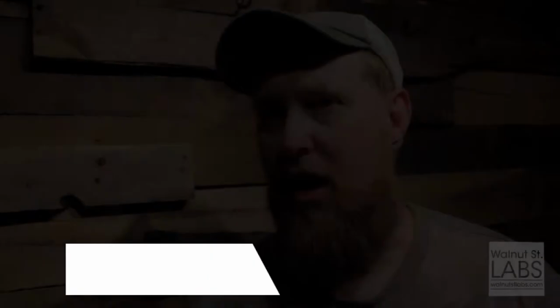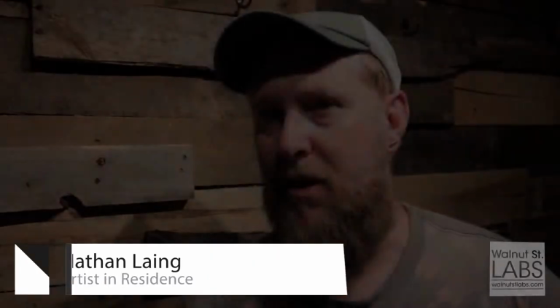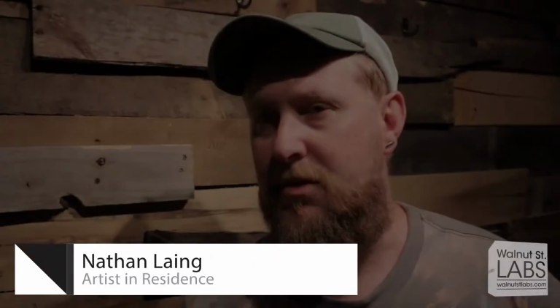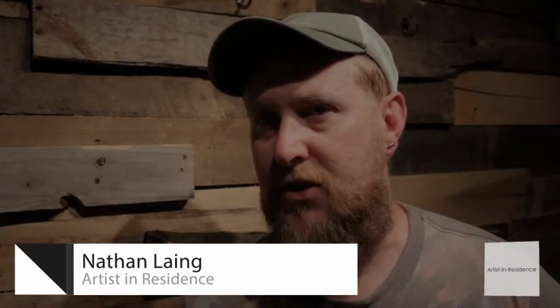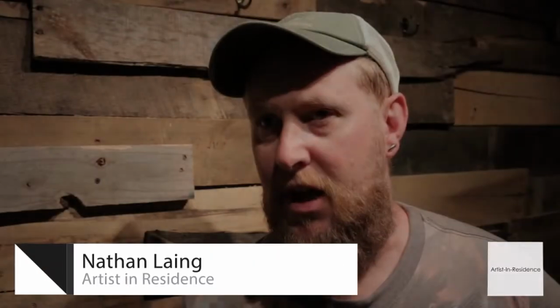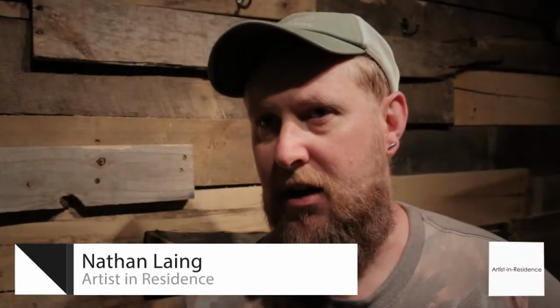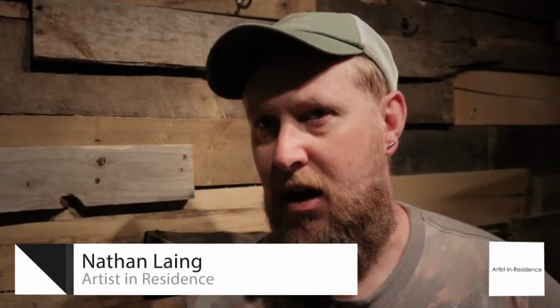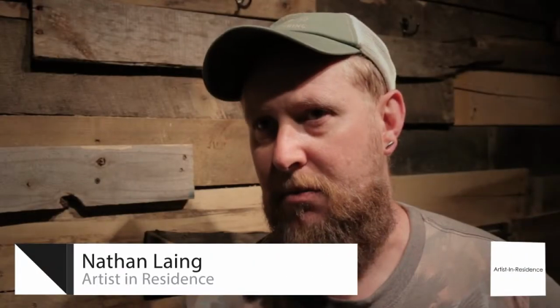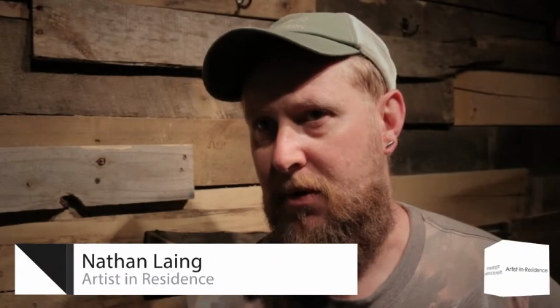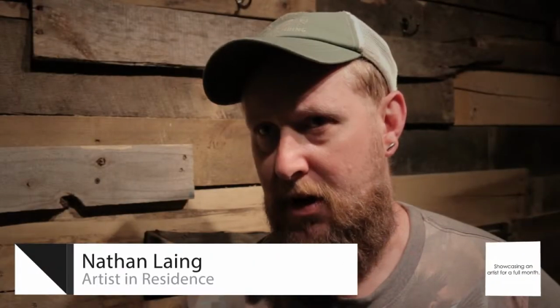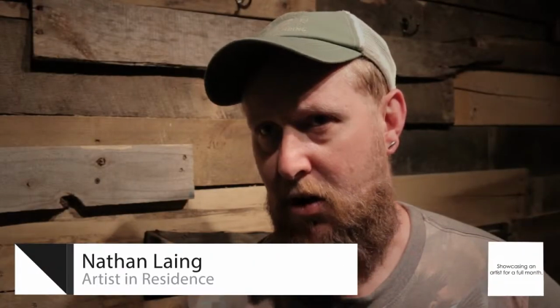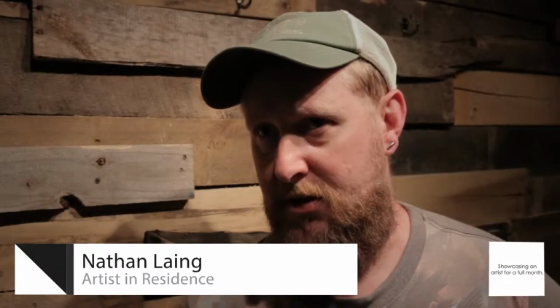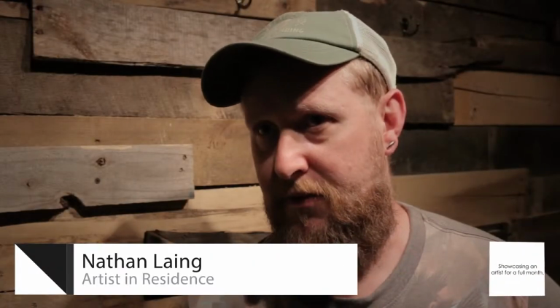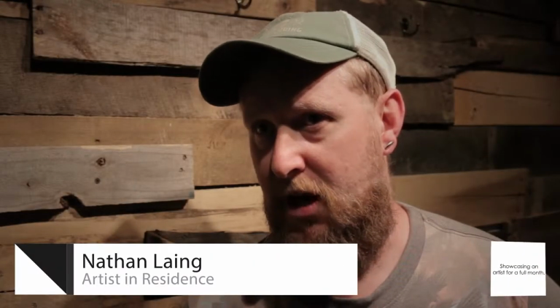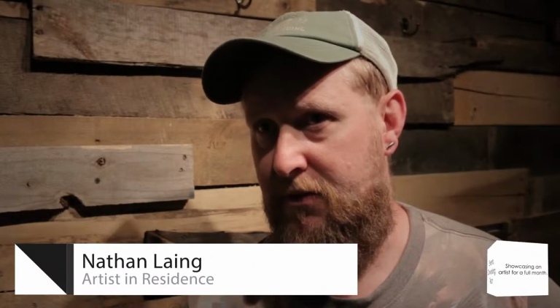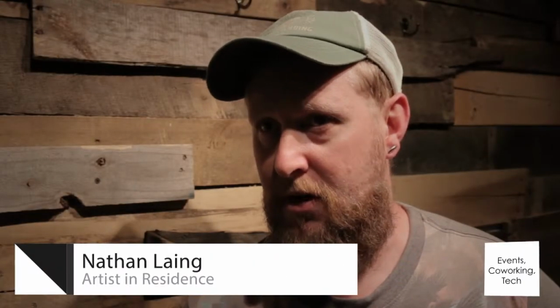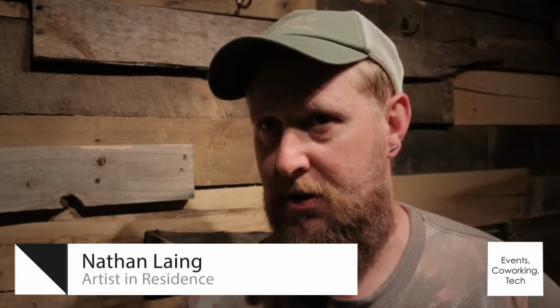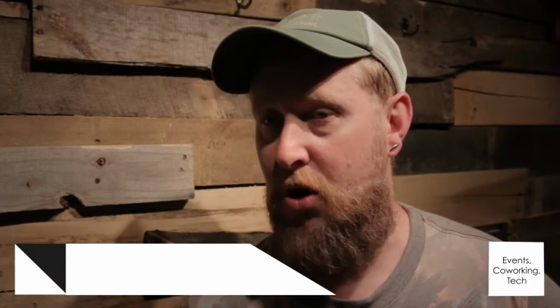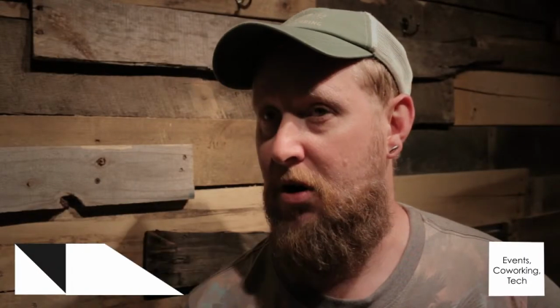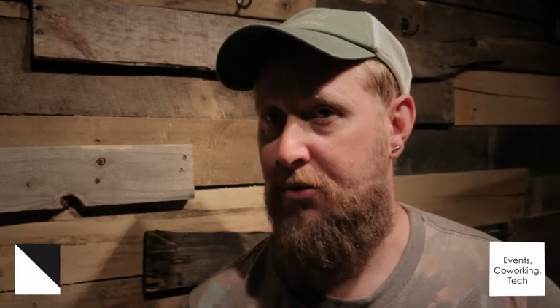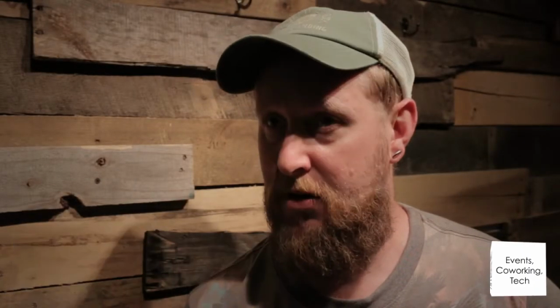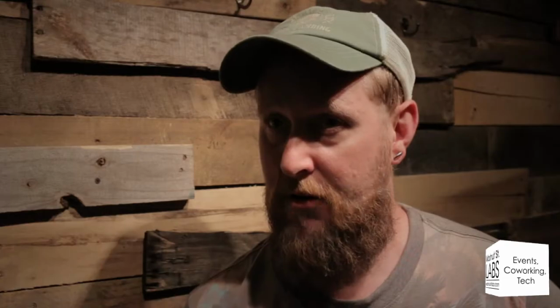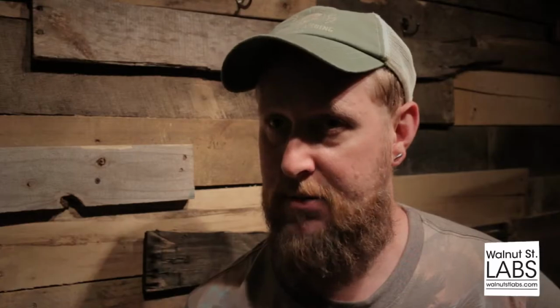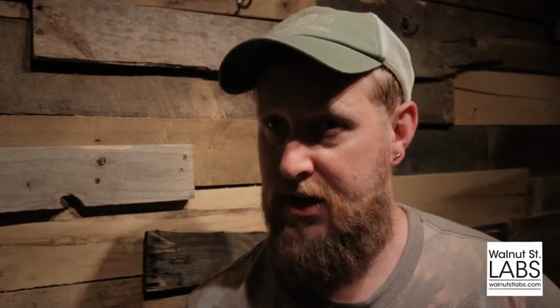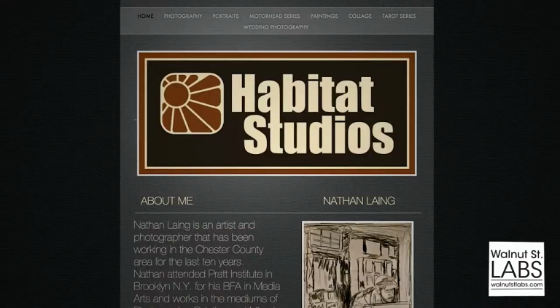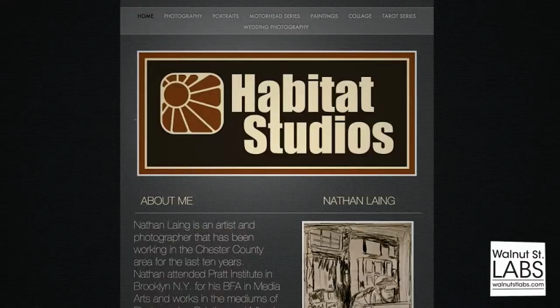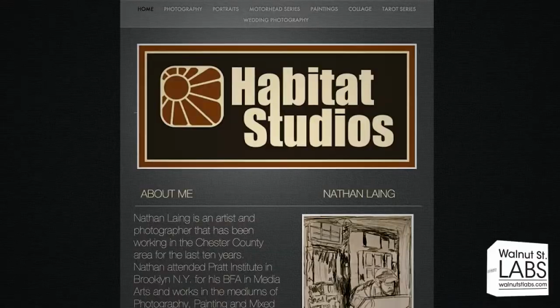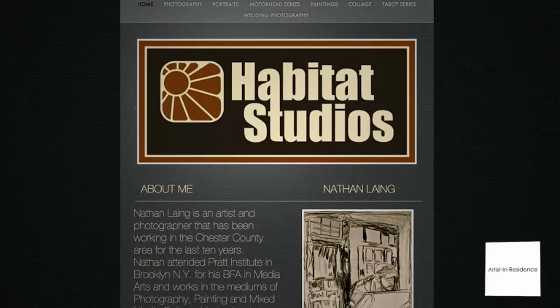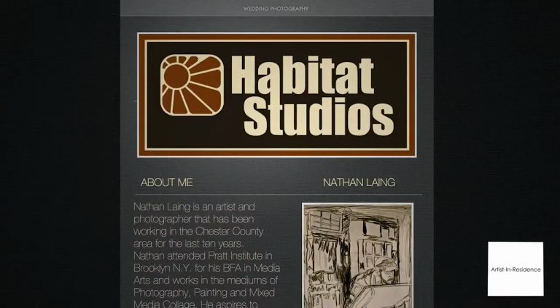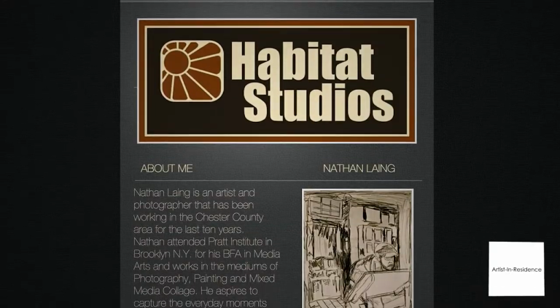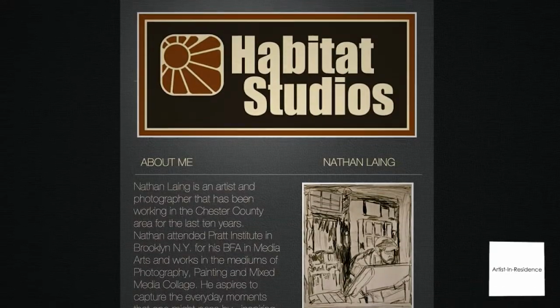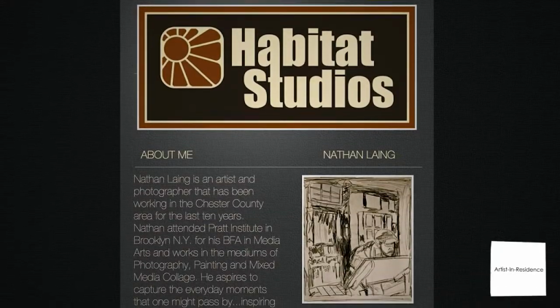Hi, my name is Nathan Legg. I'm an artist and photographer. I'm the owner and operator of Habitat Studios in Dannytown, Pennsylvania.